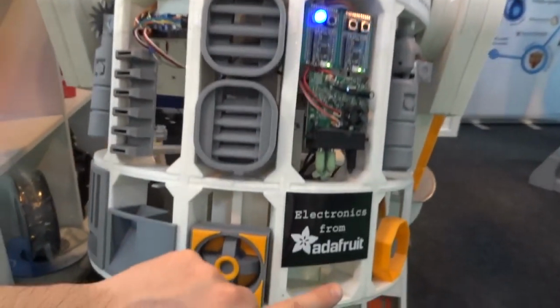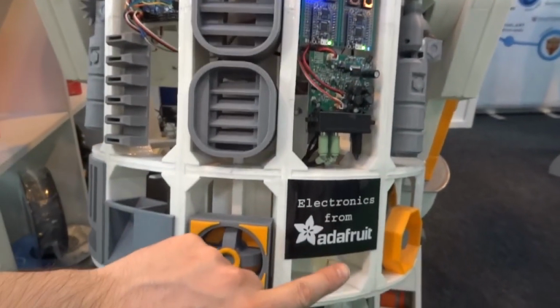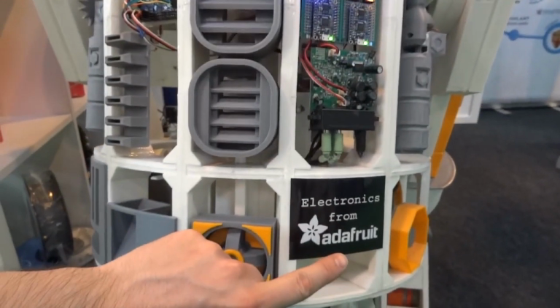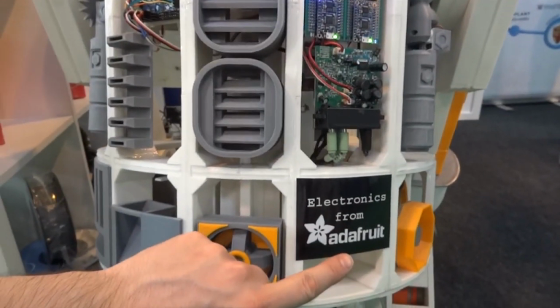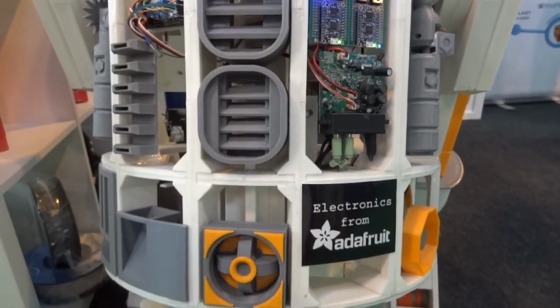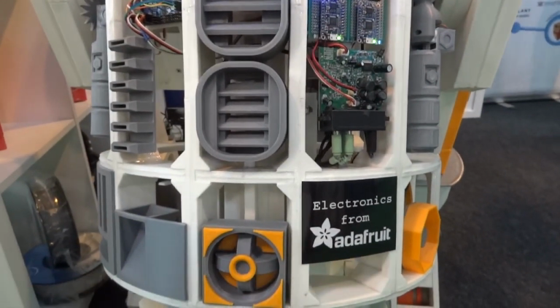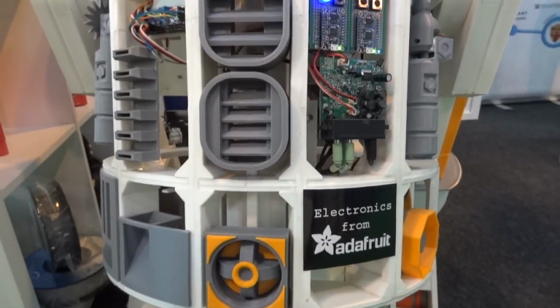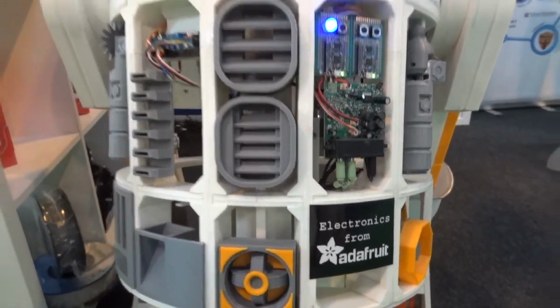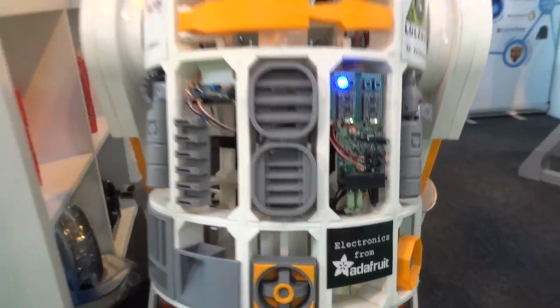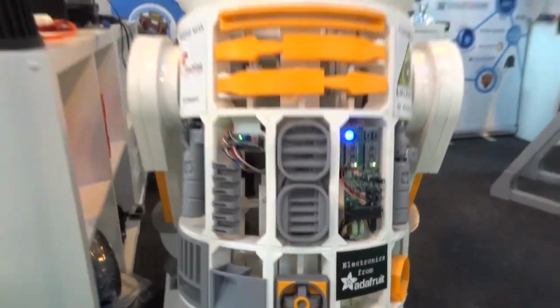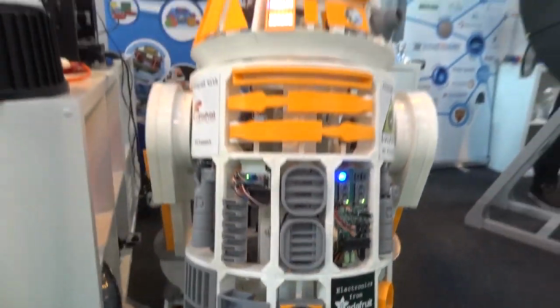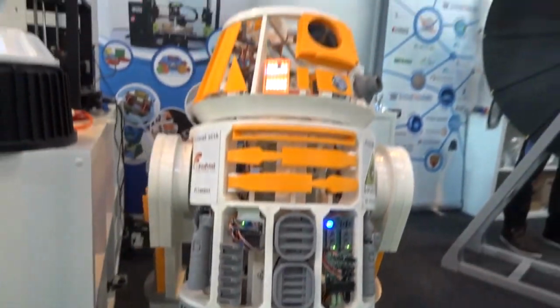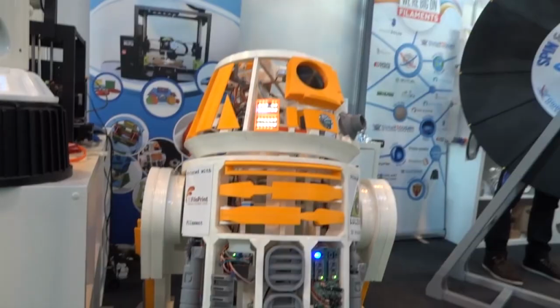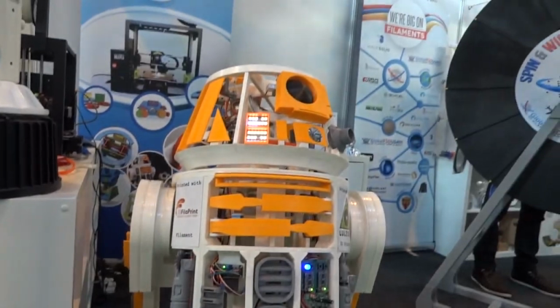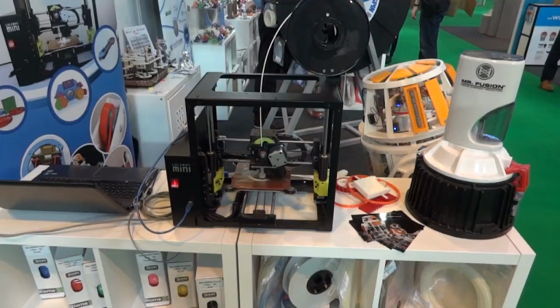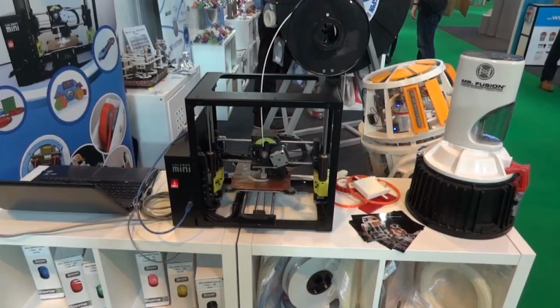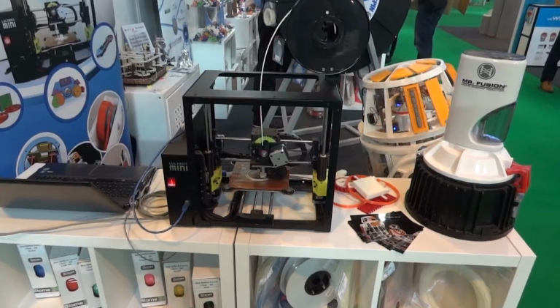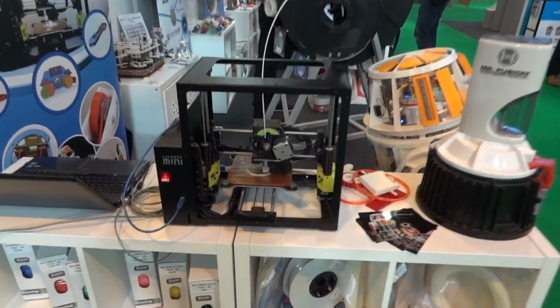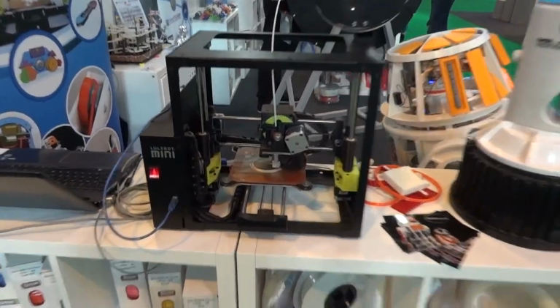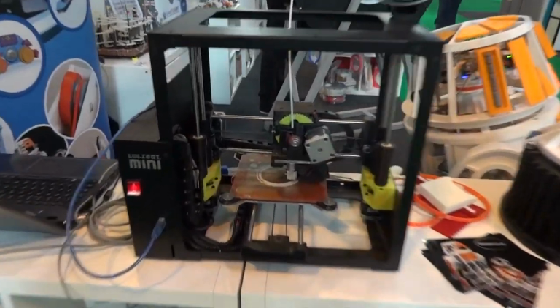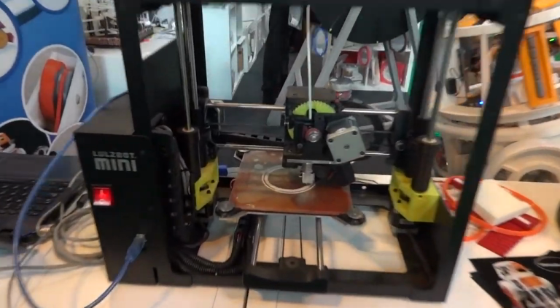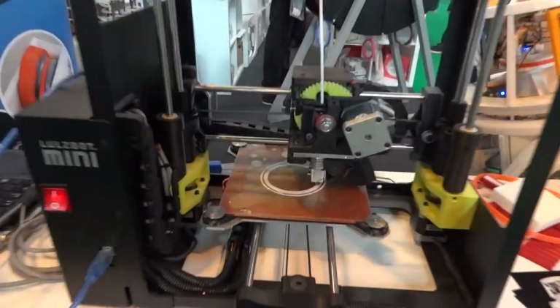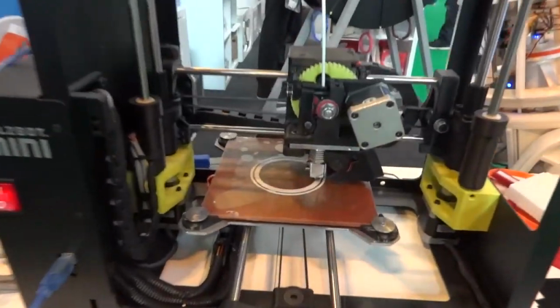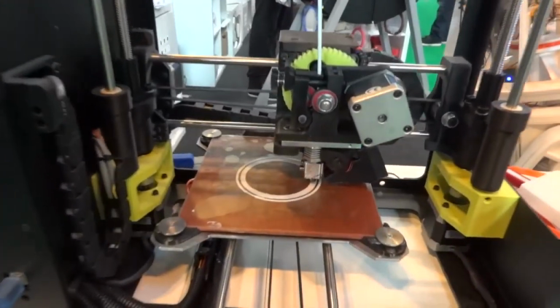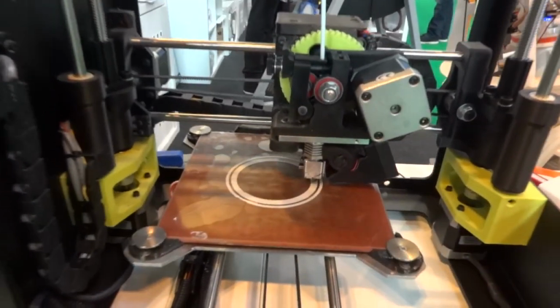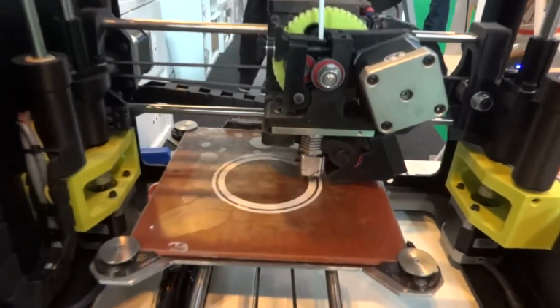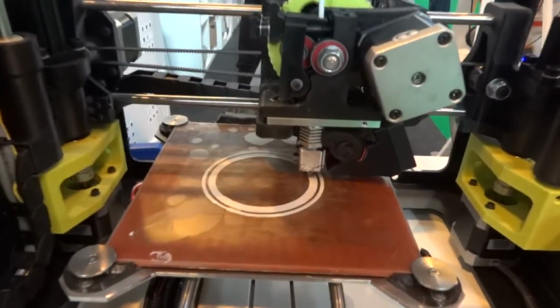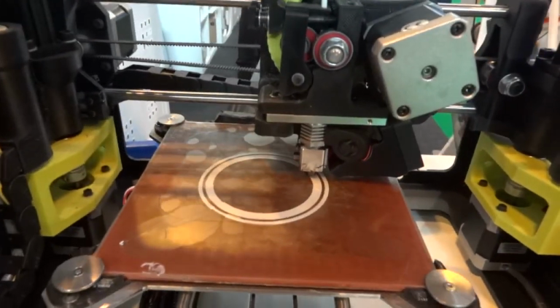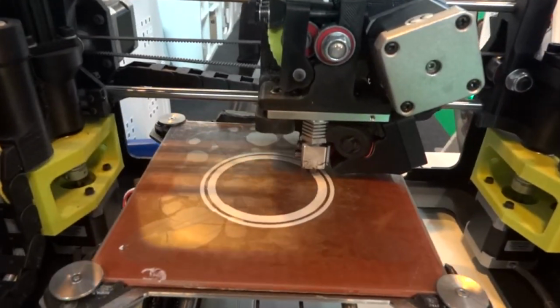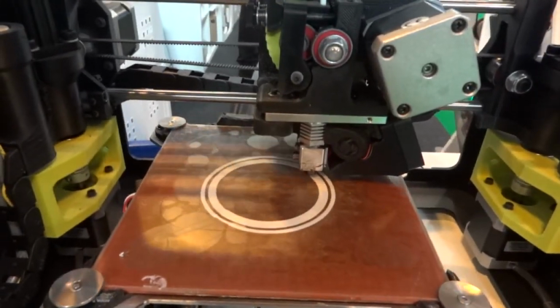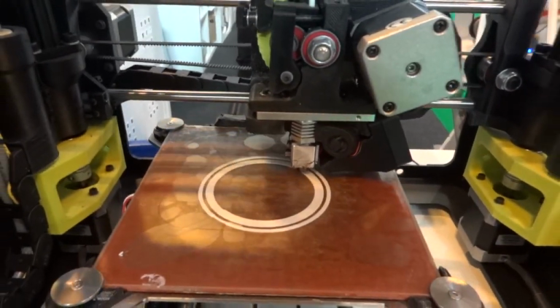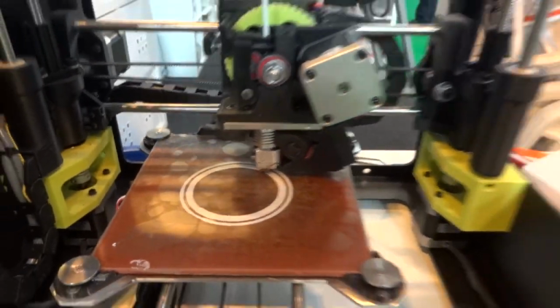Electronics from Adafruit. I've also got my Lulzbot Mini, which is just starting a piece of a lightsaber.